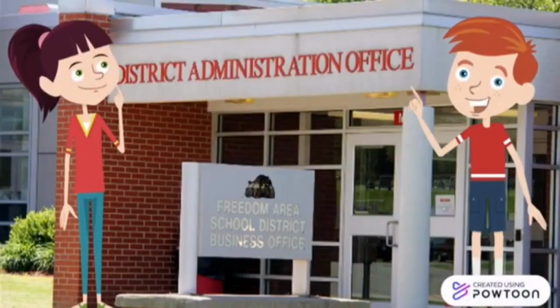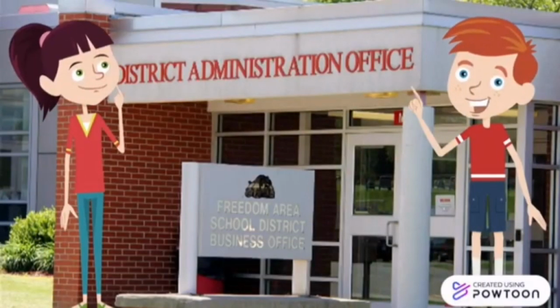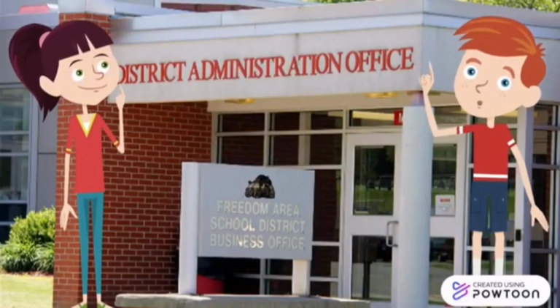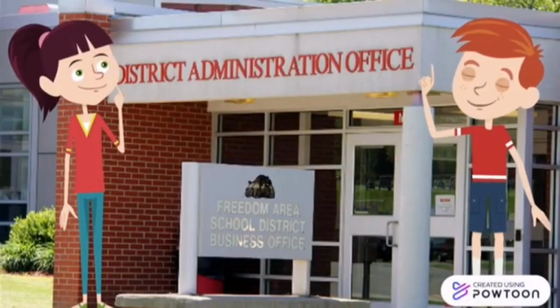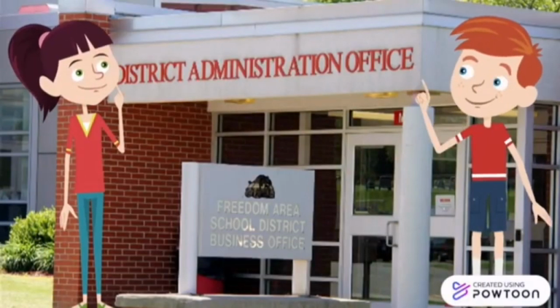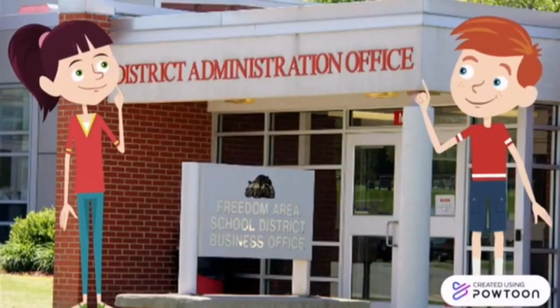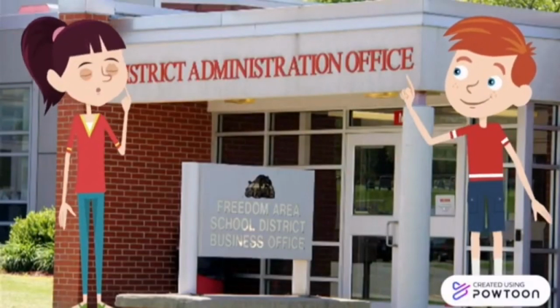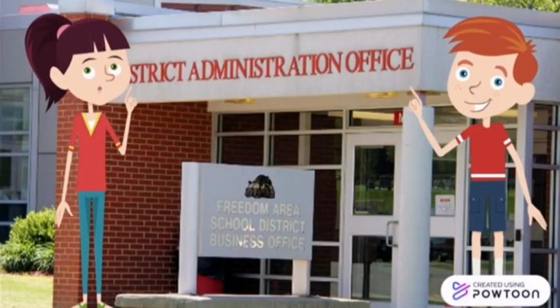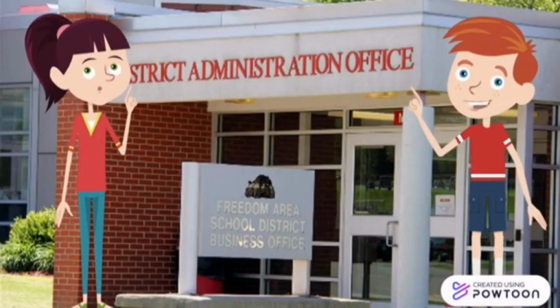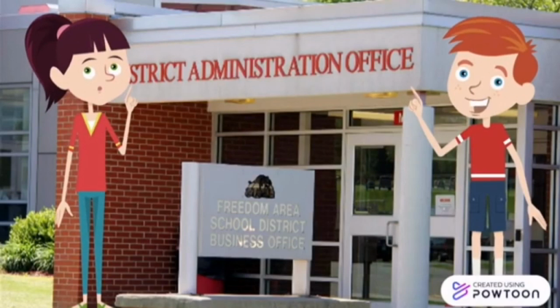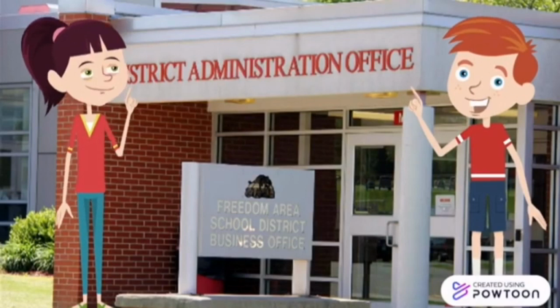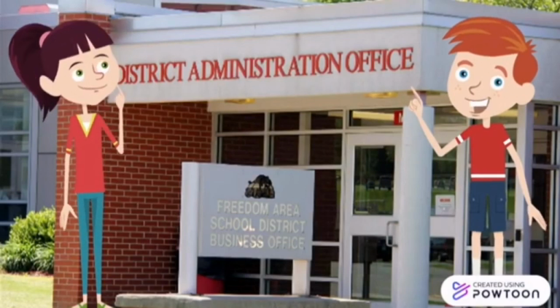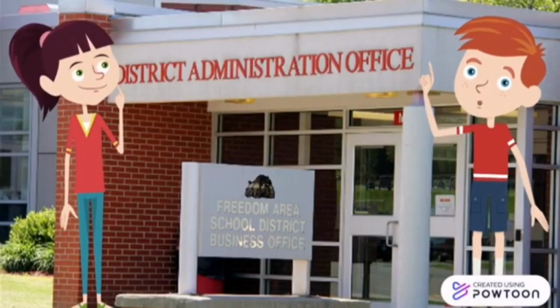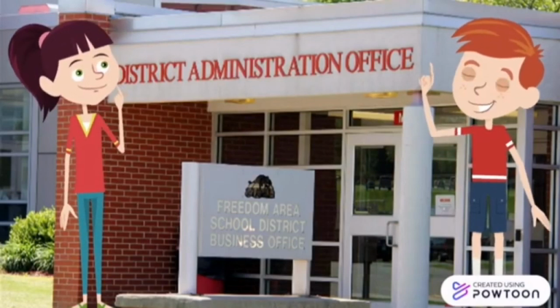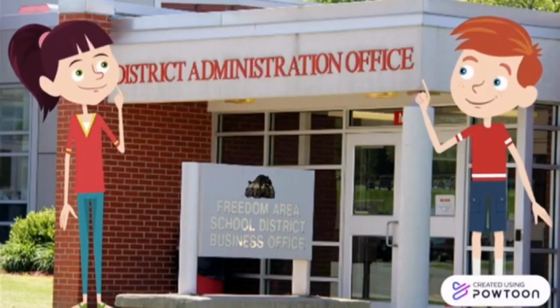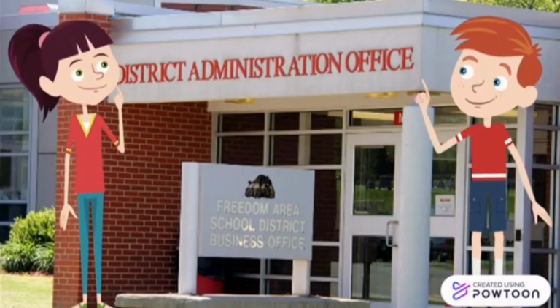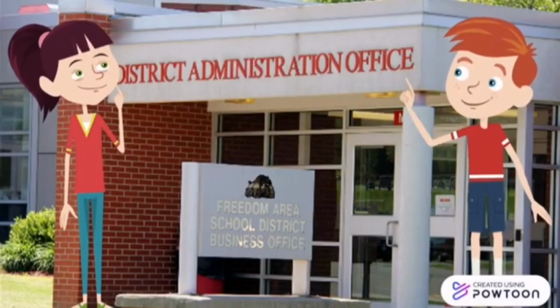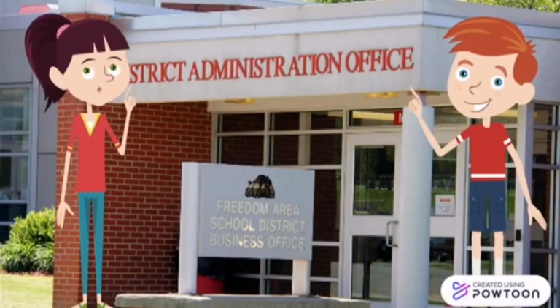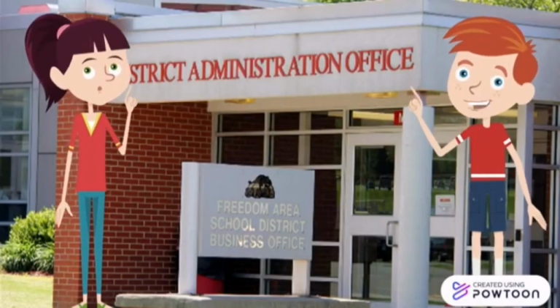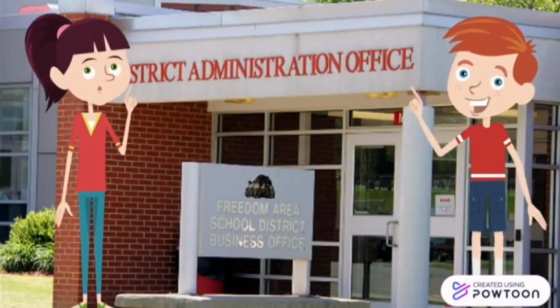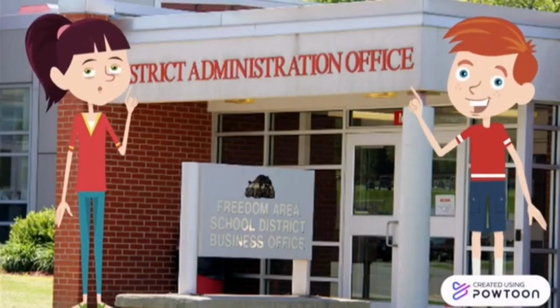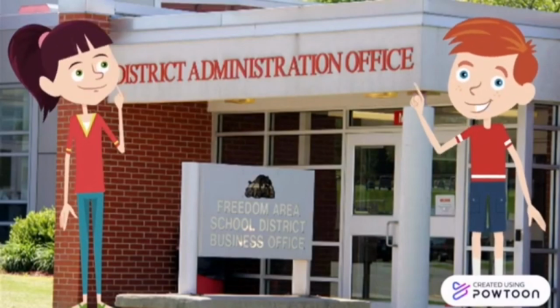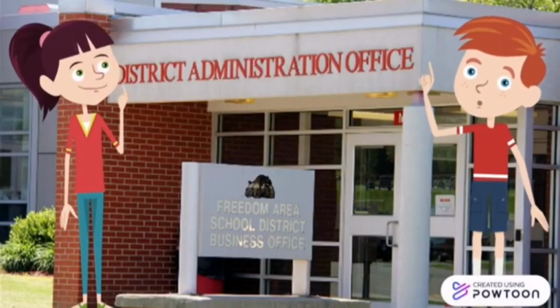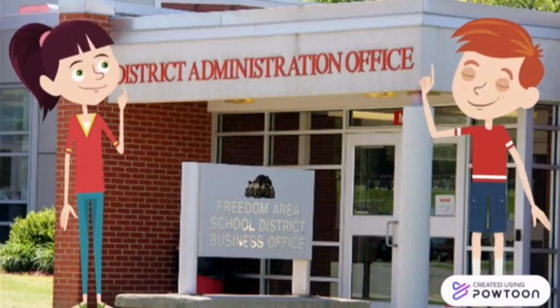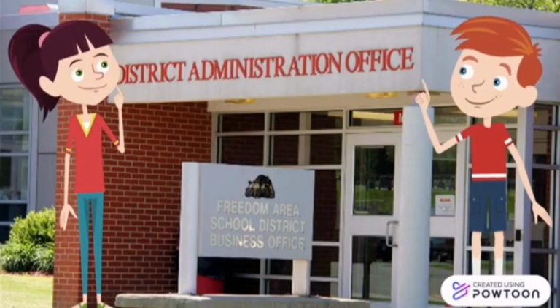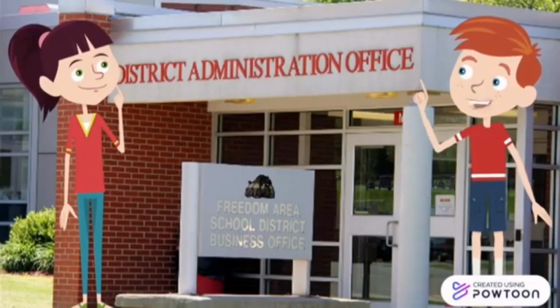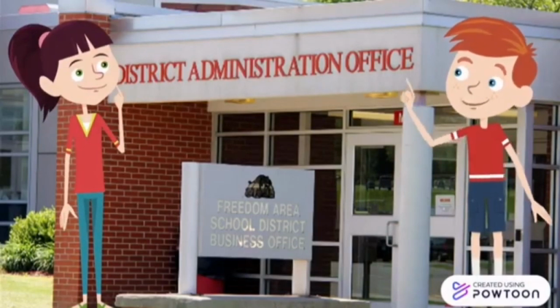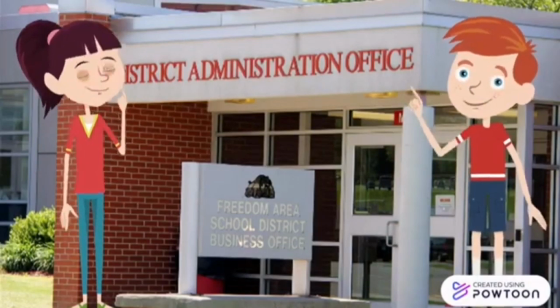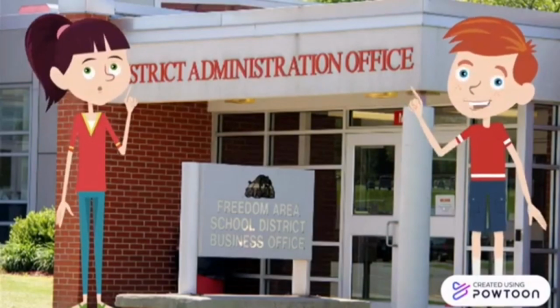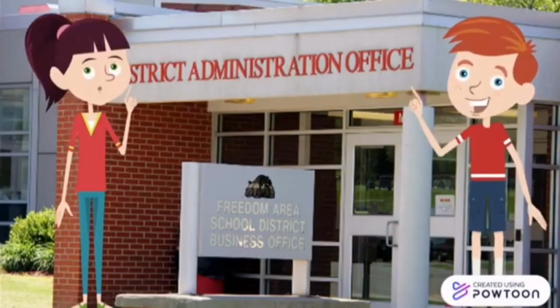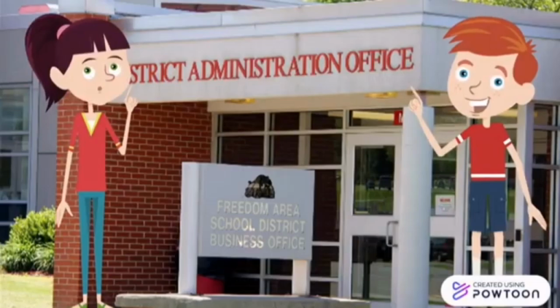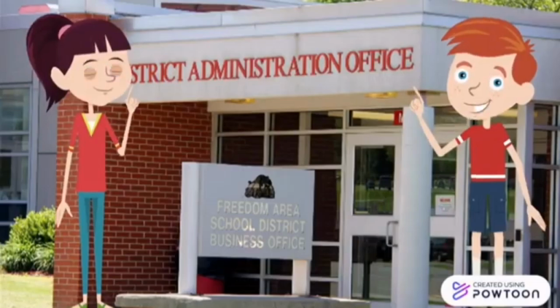Right here is the administration section. There are lots of offices in there. Pupils have to ask for permission before going in.